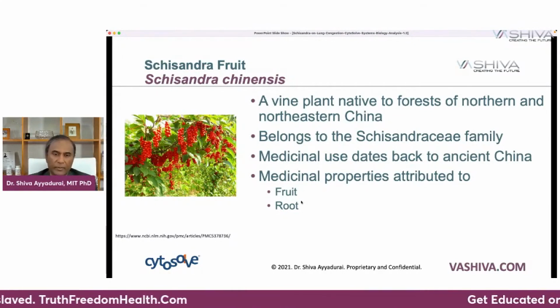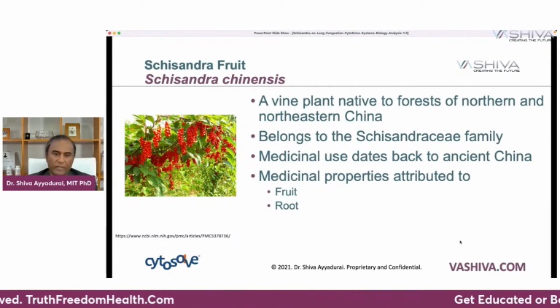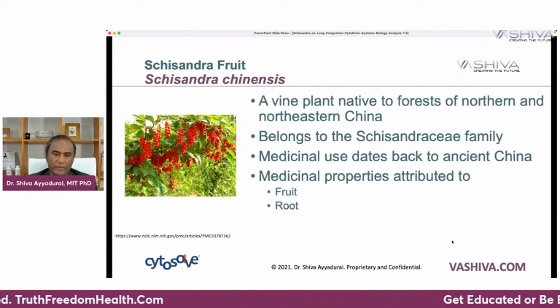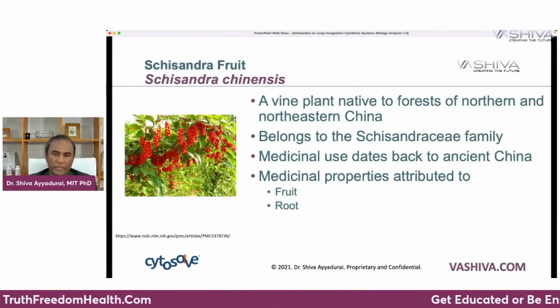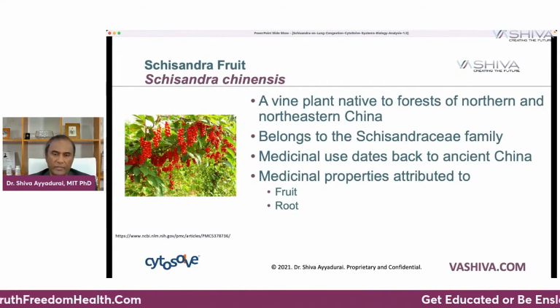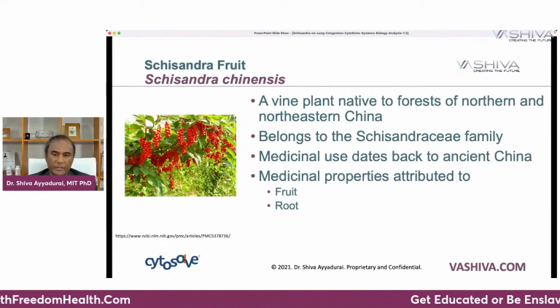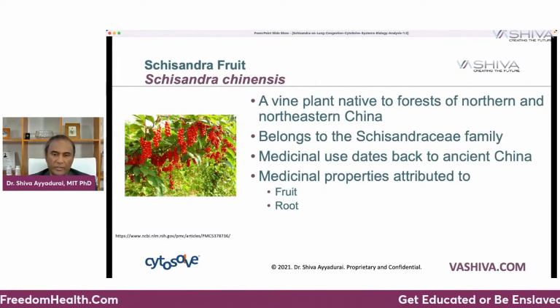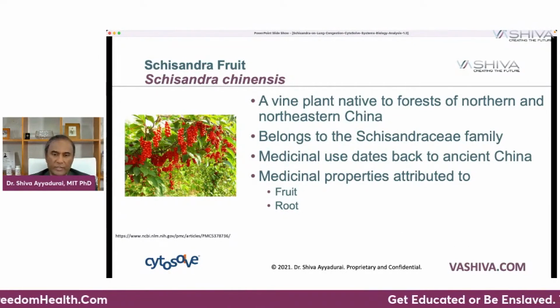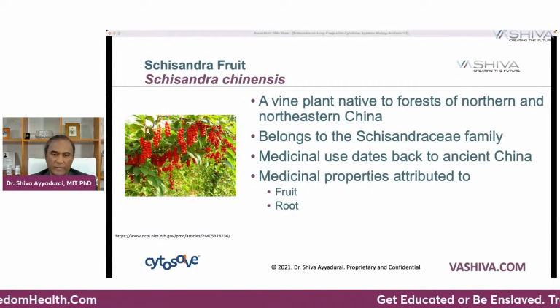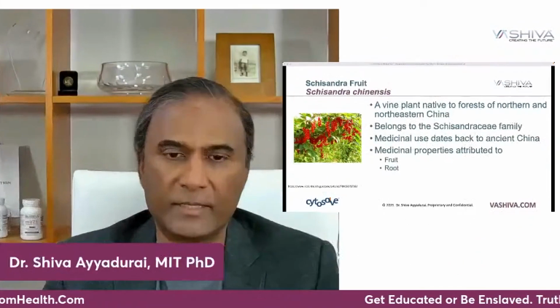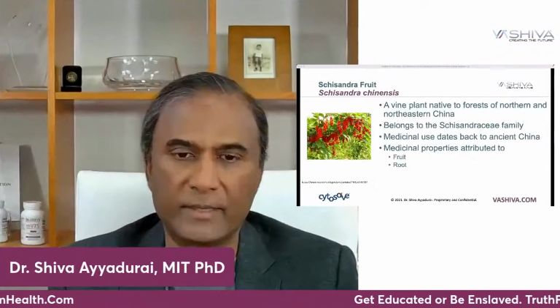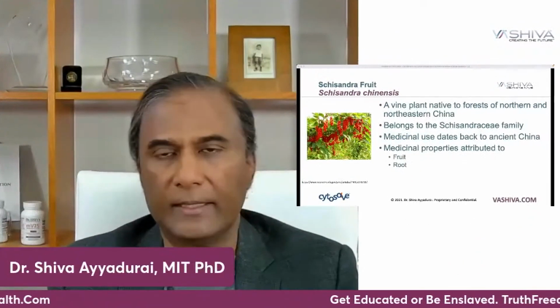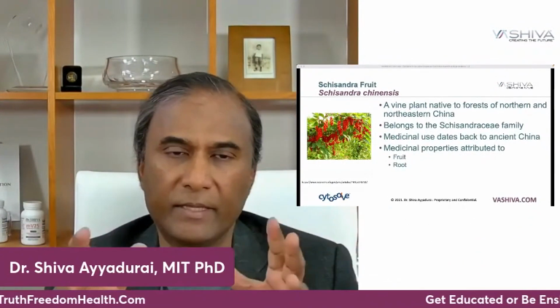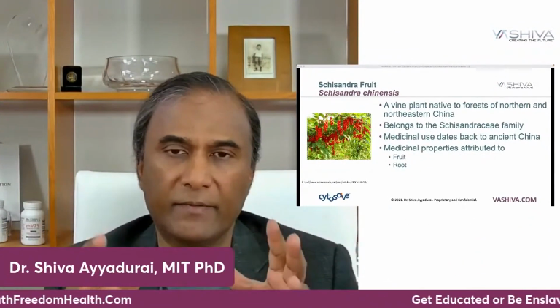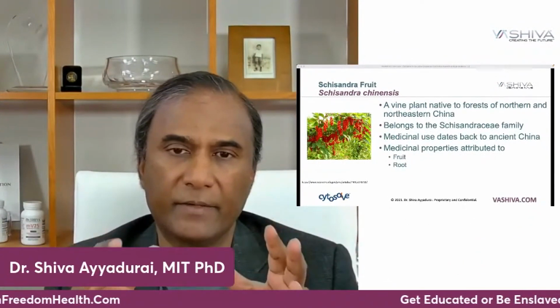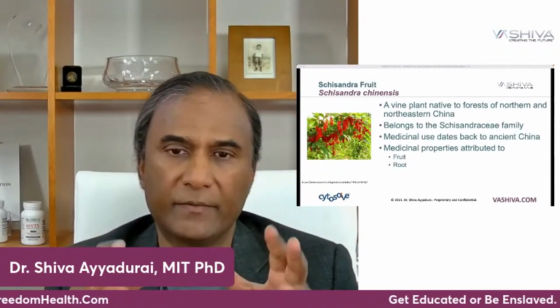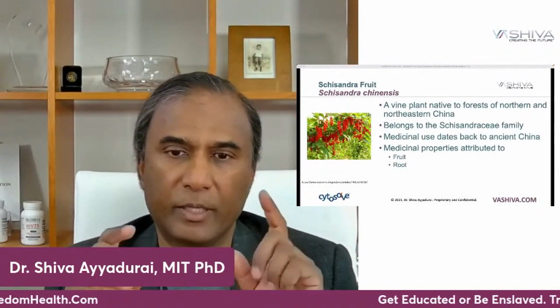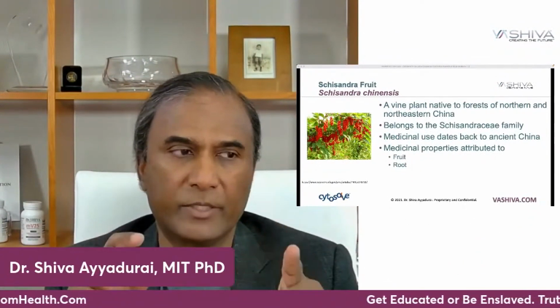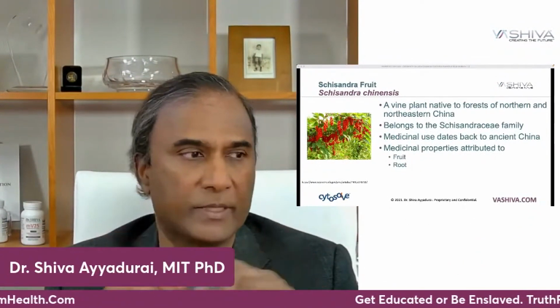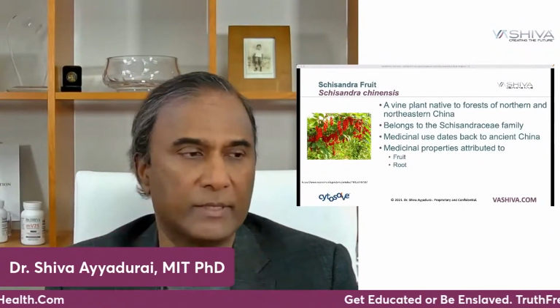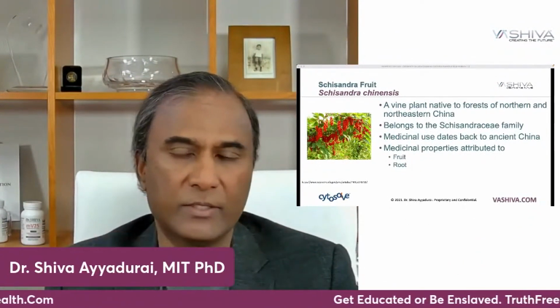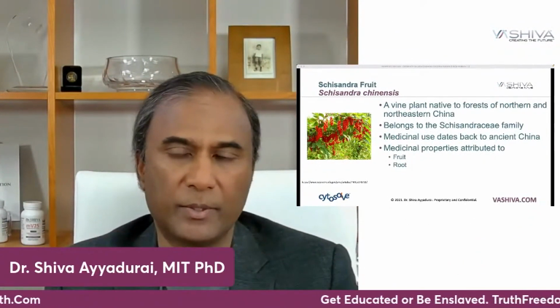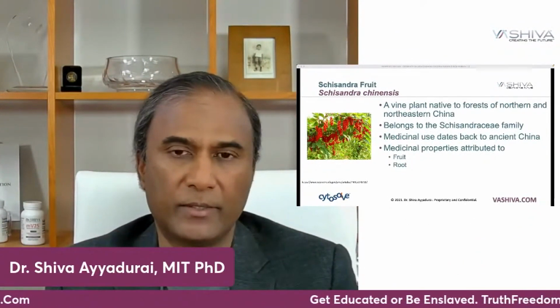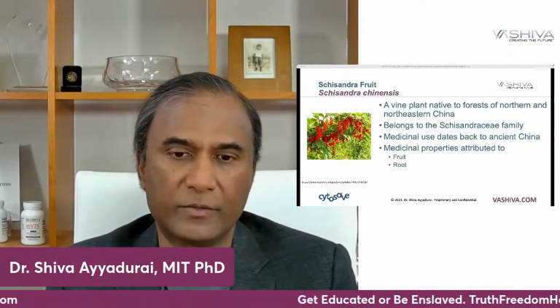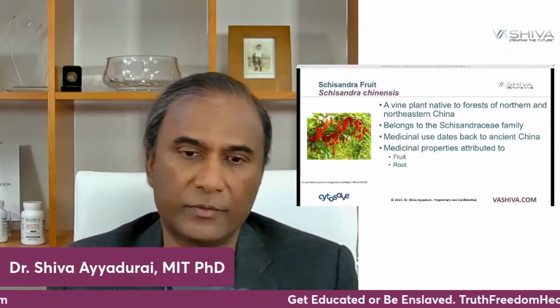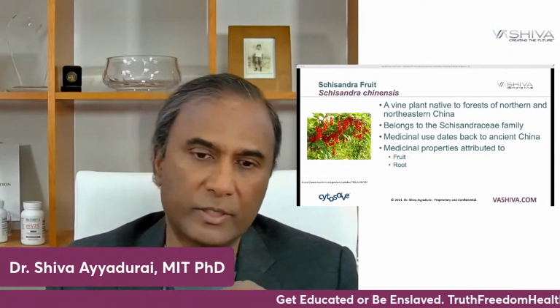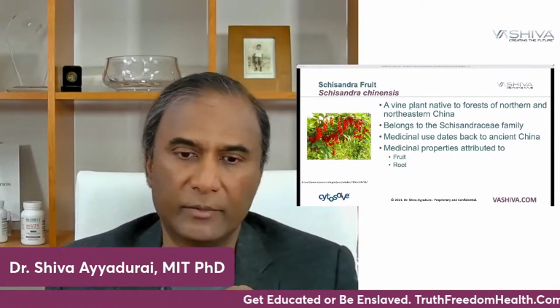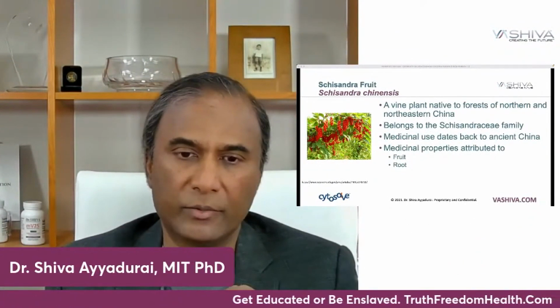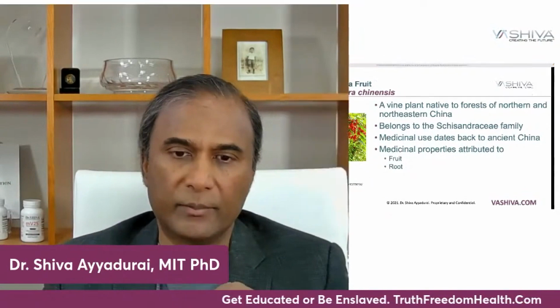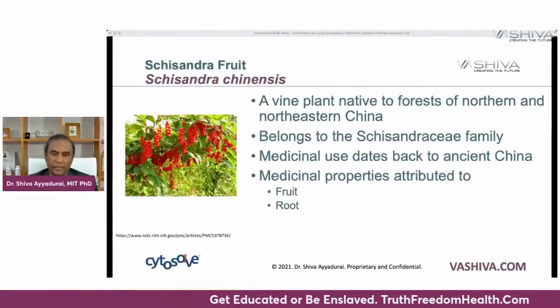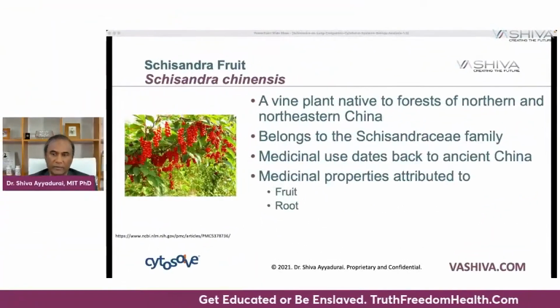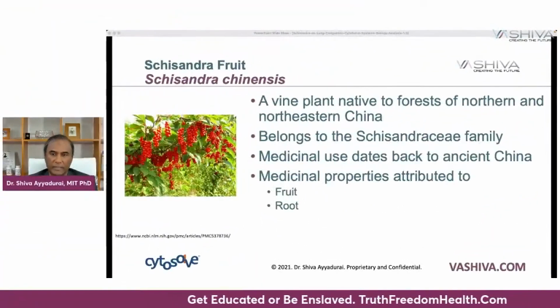One of the things to understand in traditional systems of medicine is that different parts of a plant had very different properties, but the medicinal part here — the fruit and the root — is what we're going to look at.